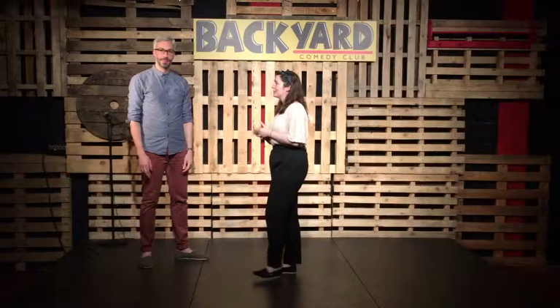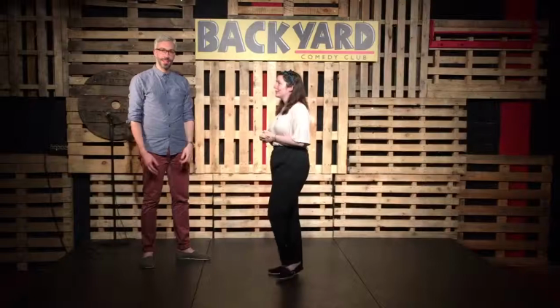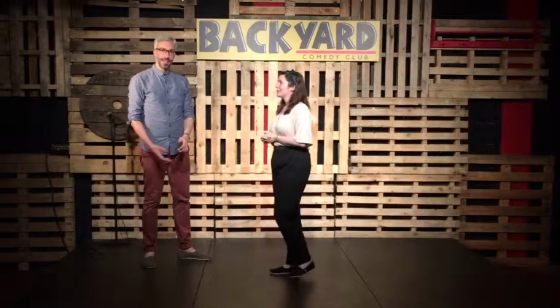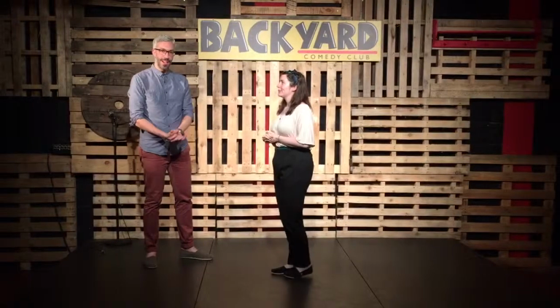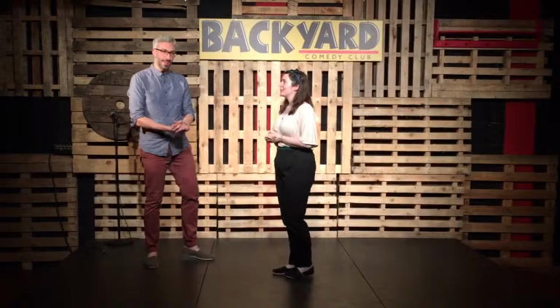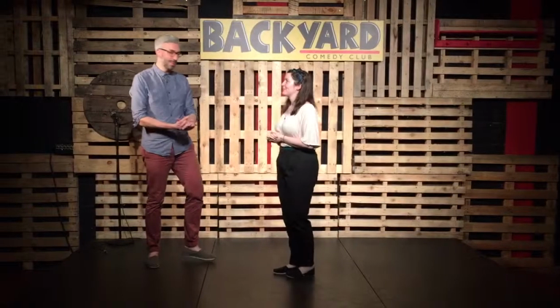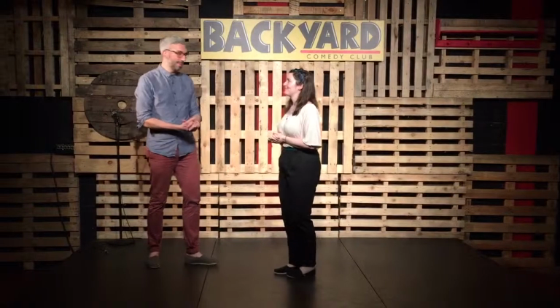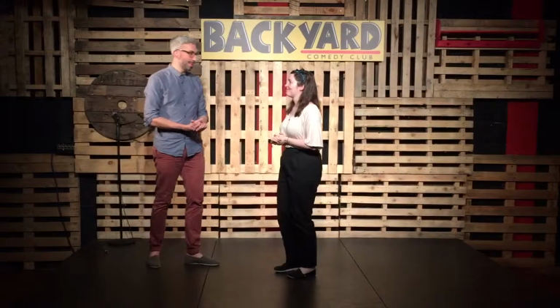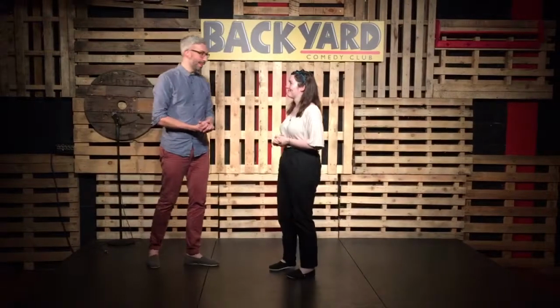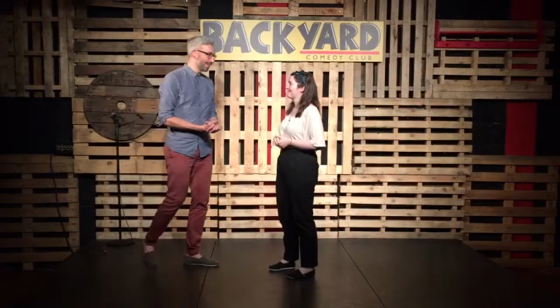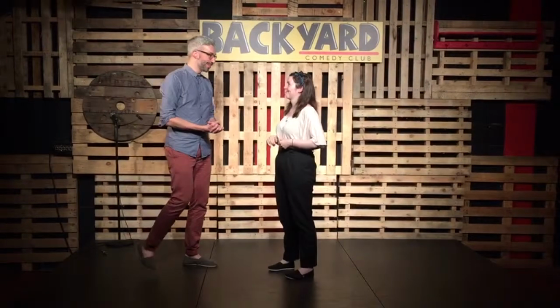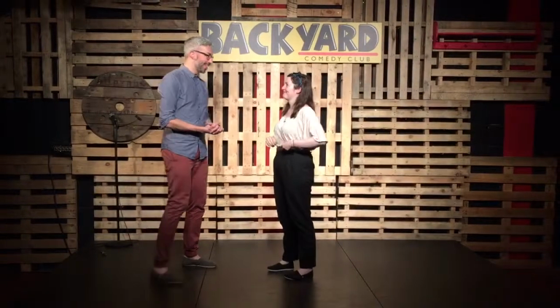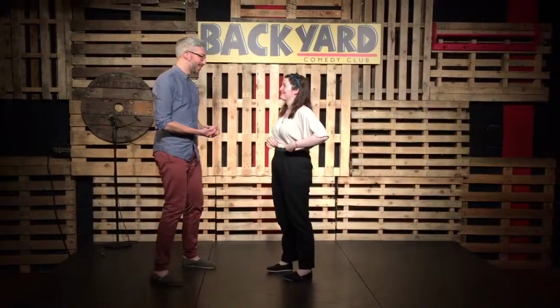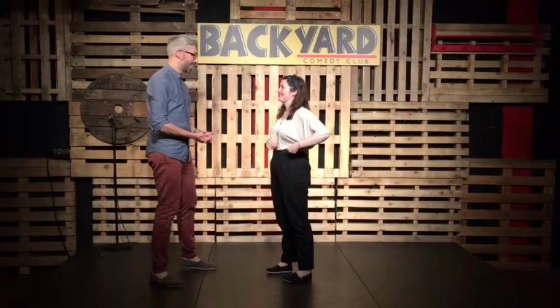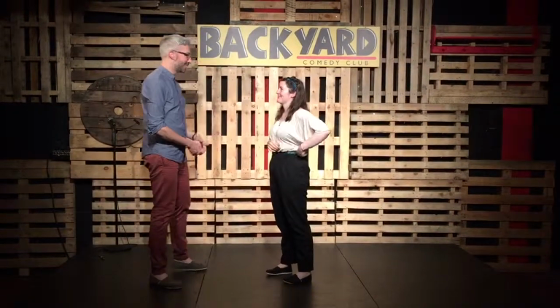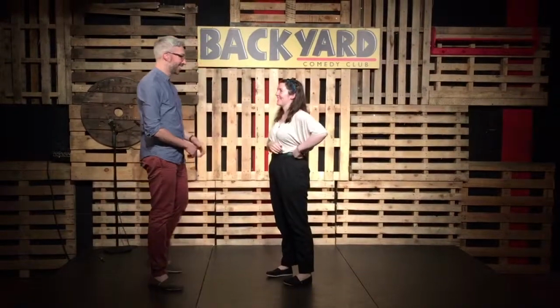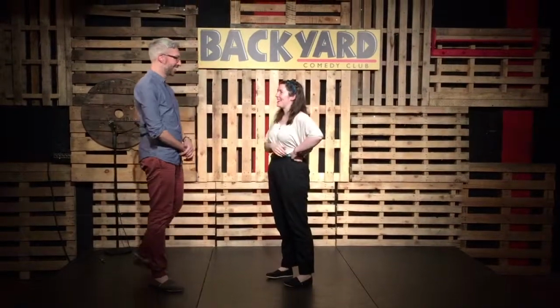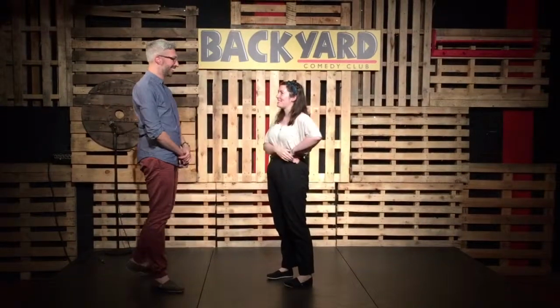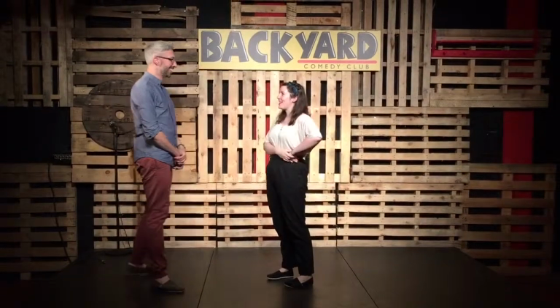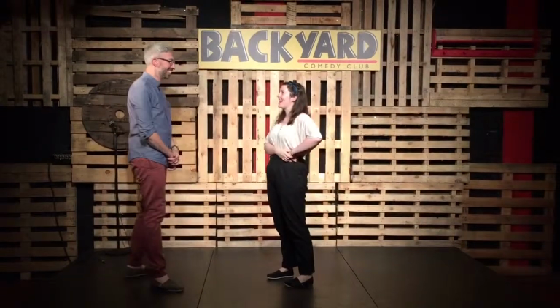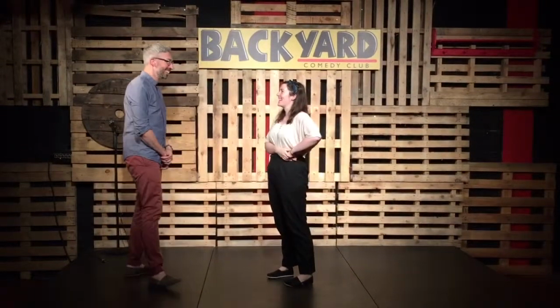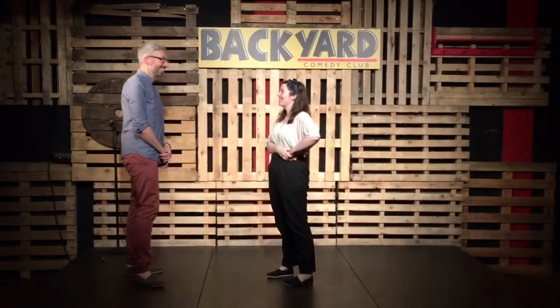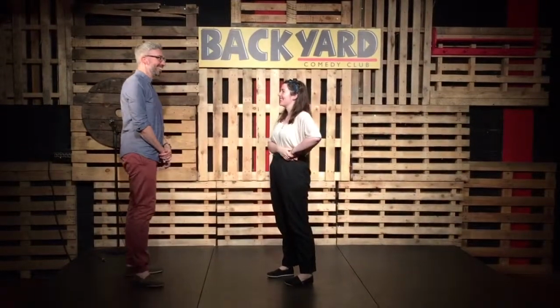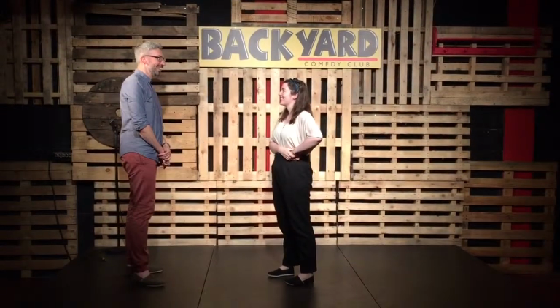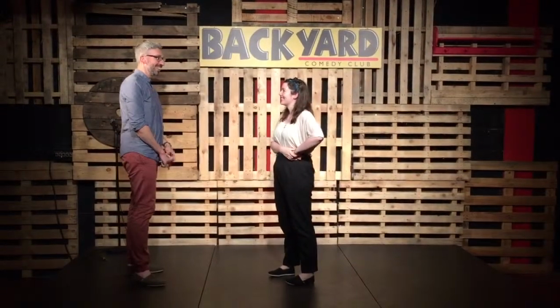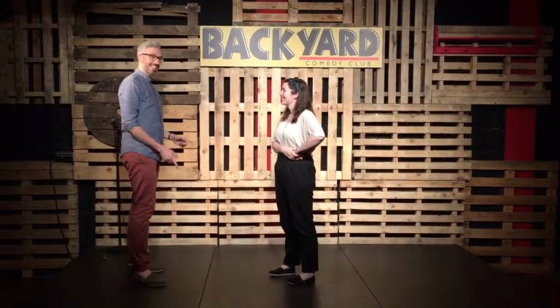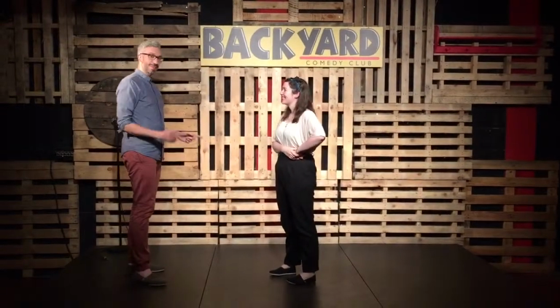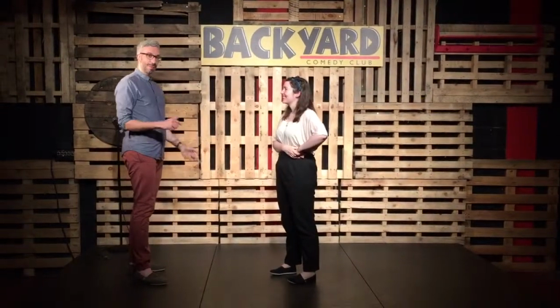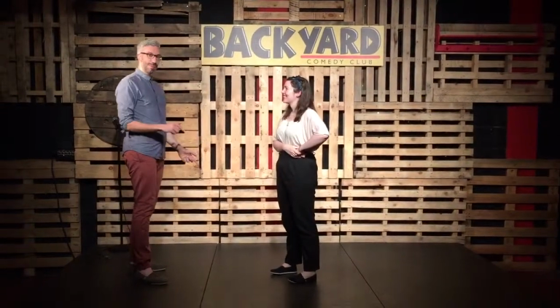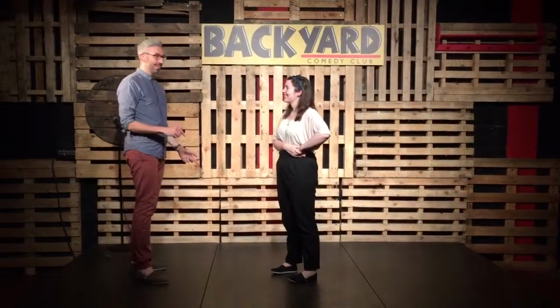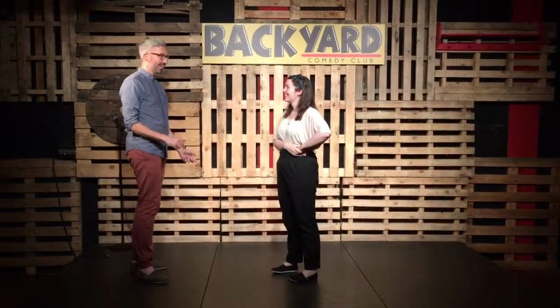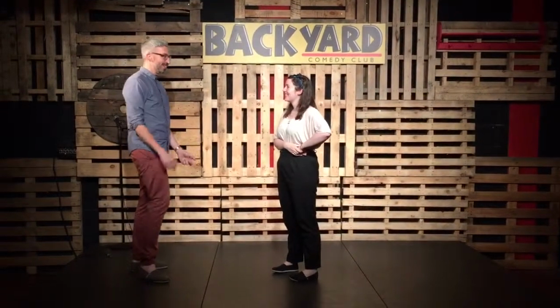Hi, welcome to Super 12 Best for Green. I'm James. Hi, I'm Laura. This is level 1.5.